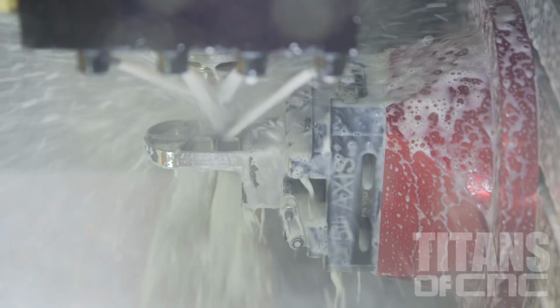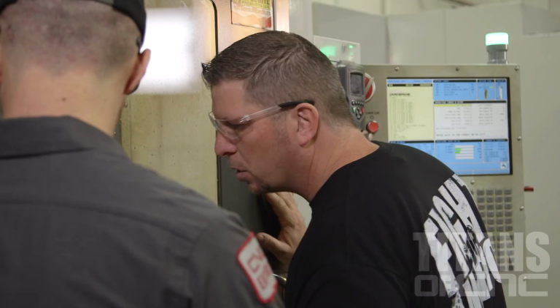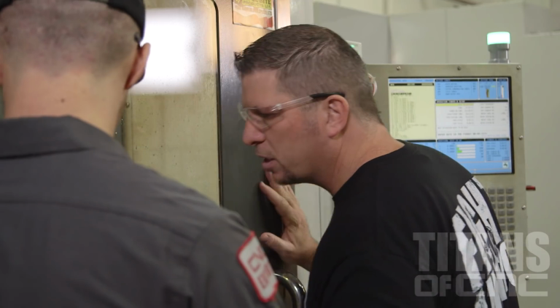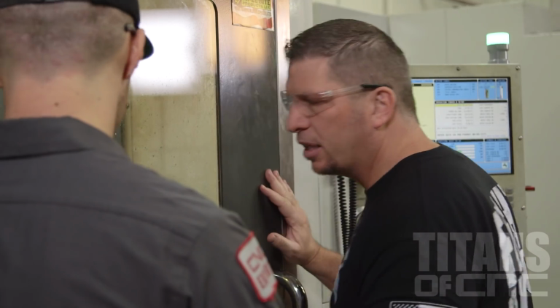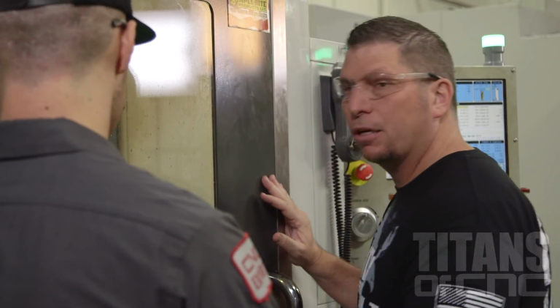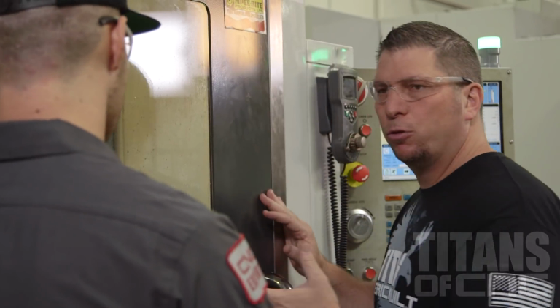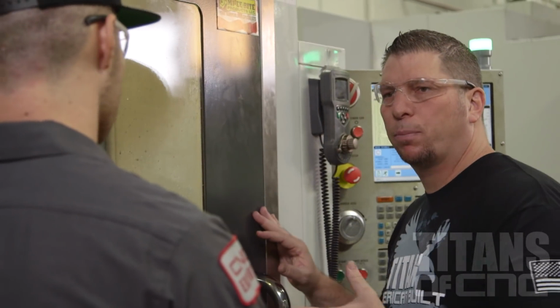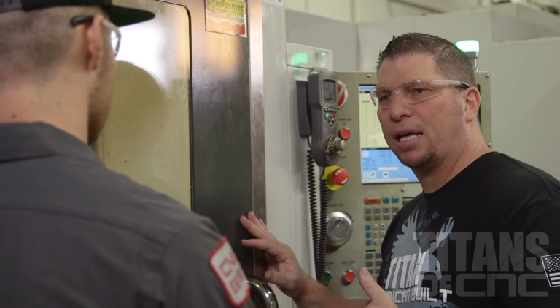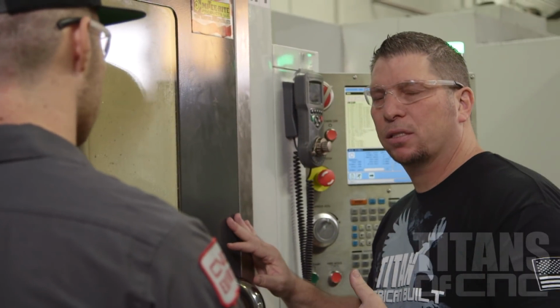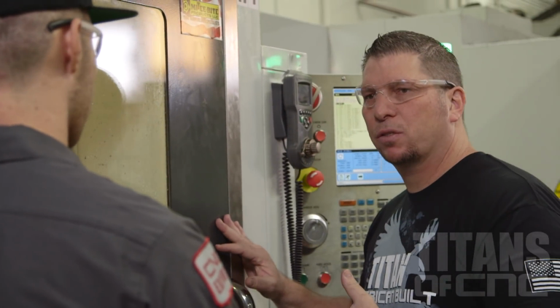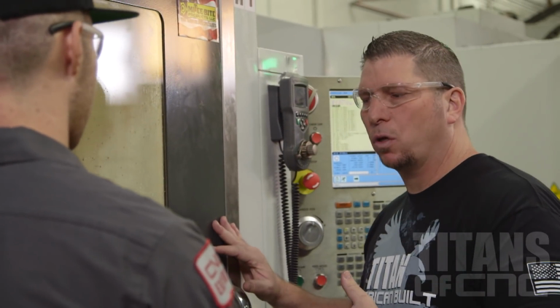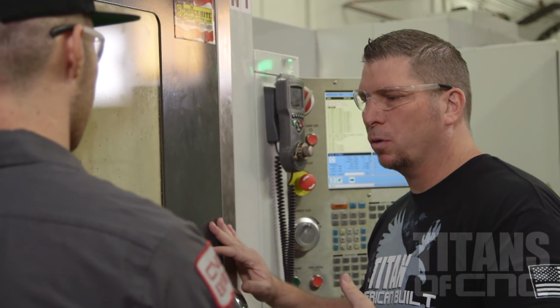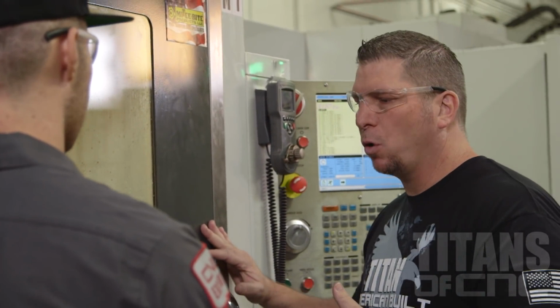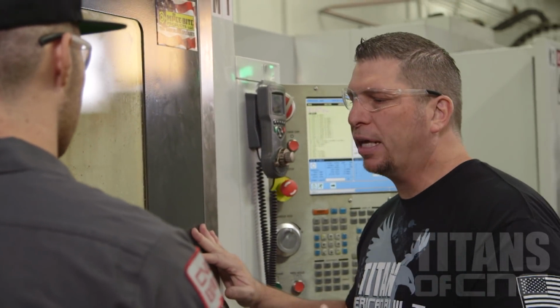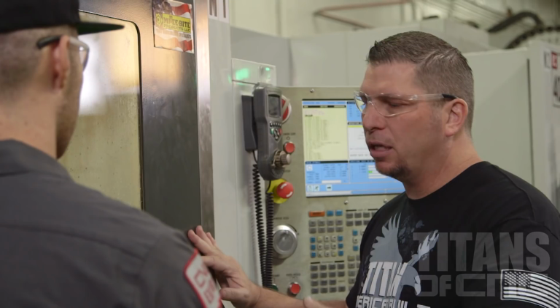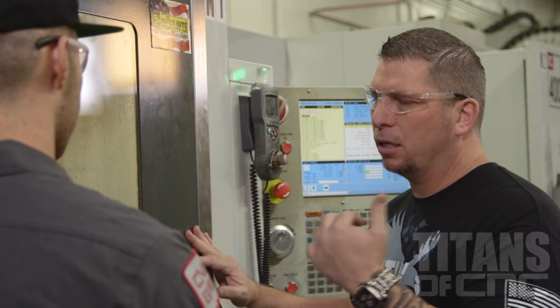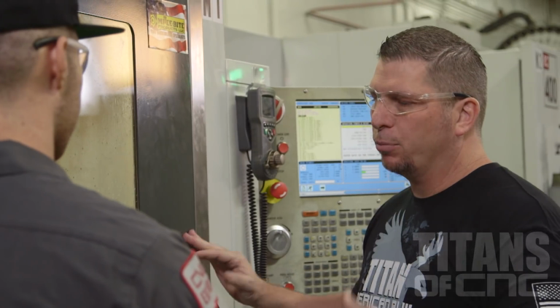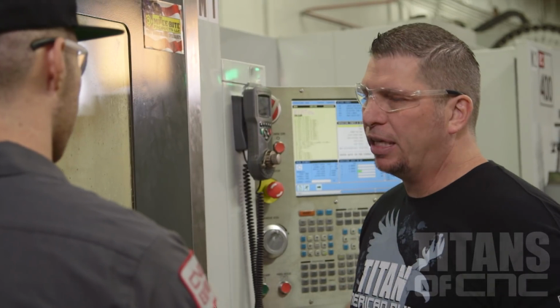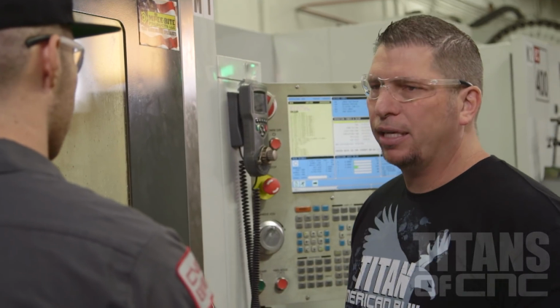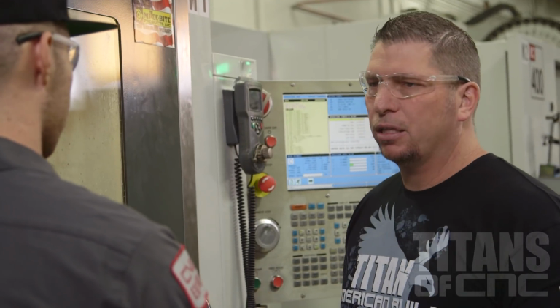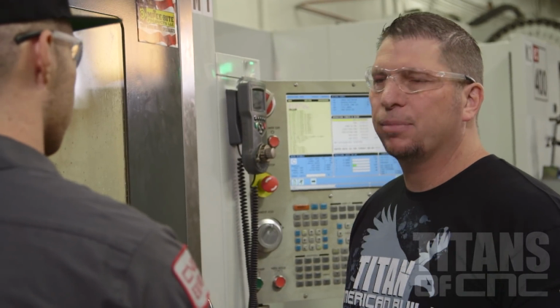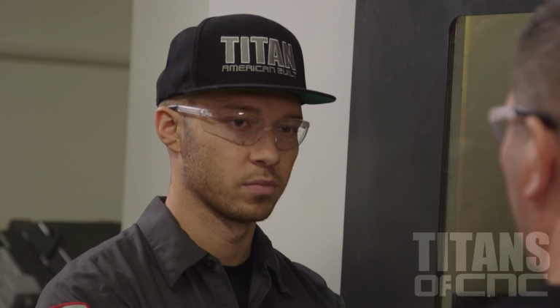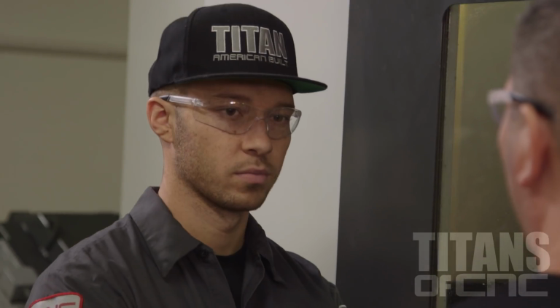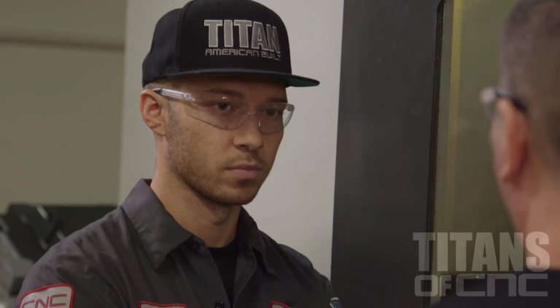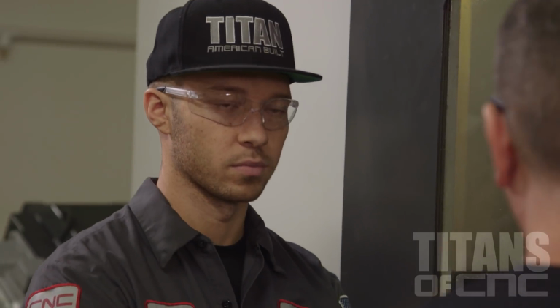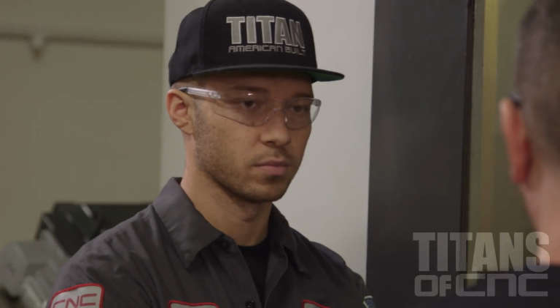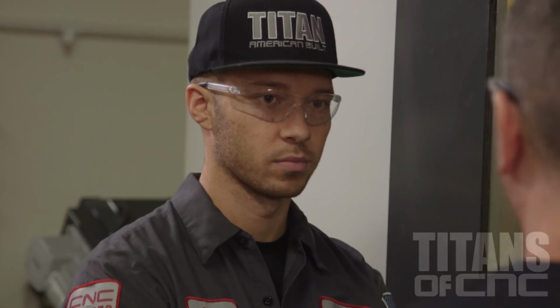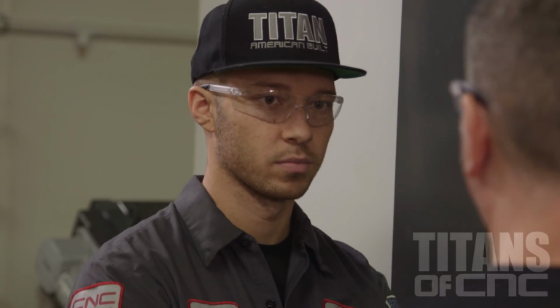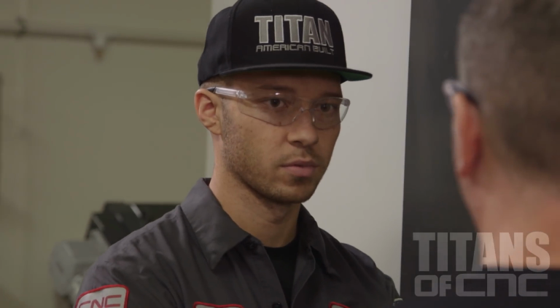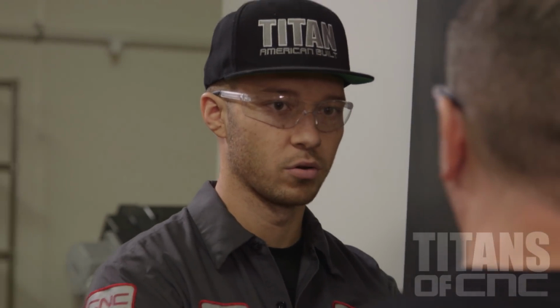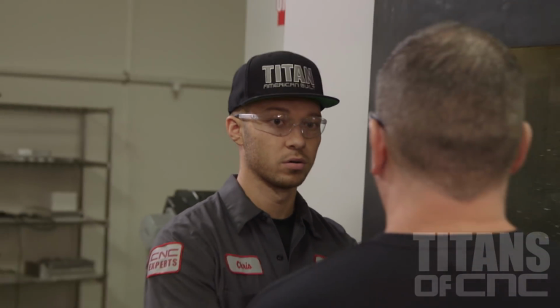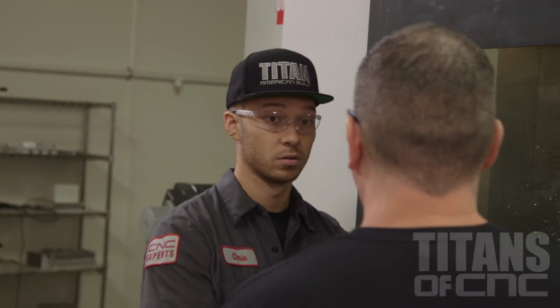It looks like you got a few more passes. Go ahead and bring it in — let me see it. But I think you're going to be good.